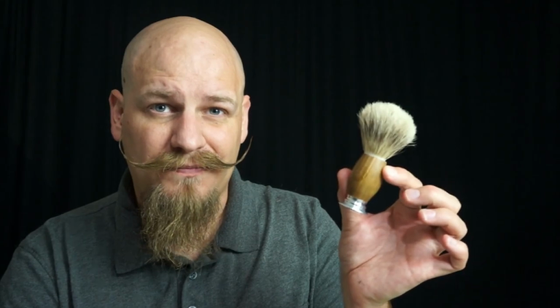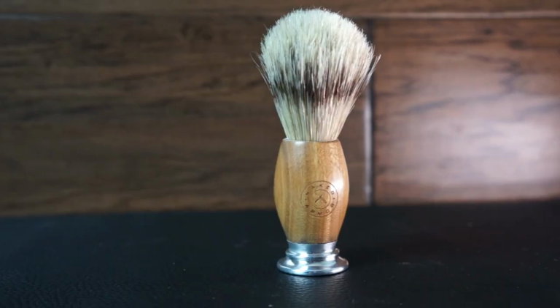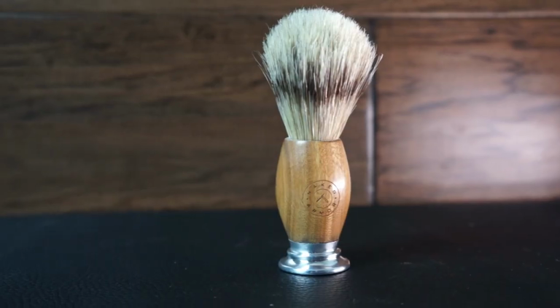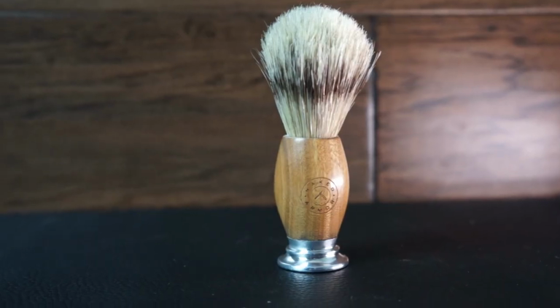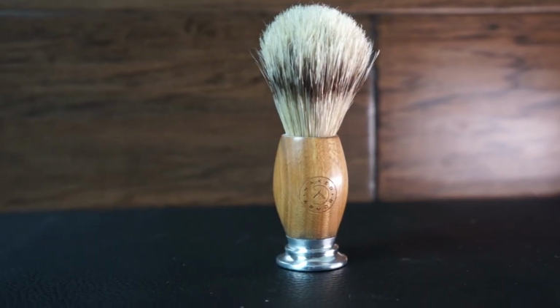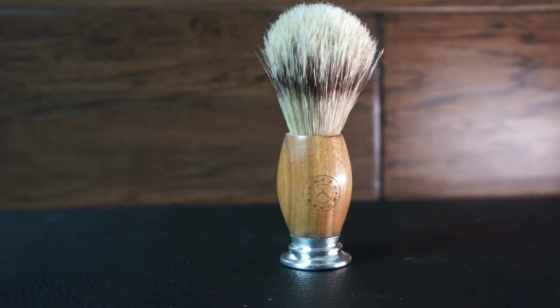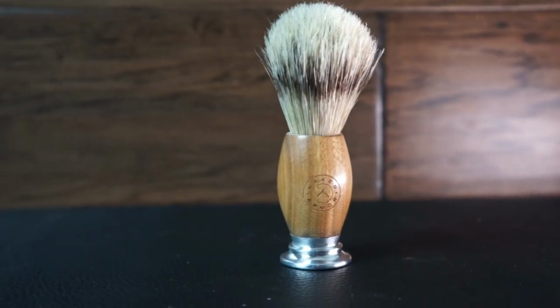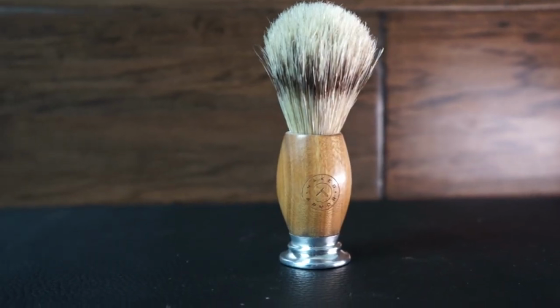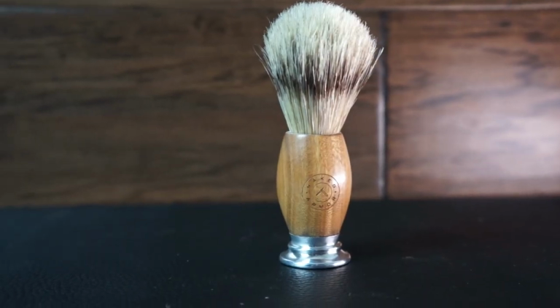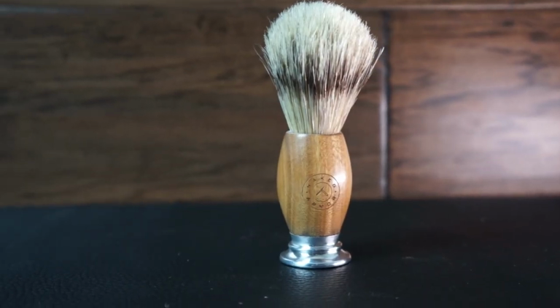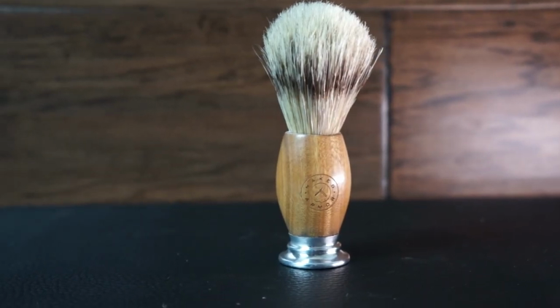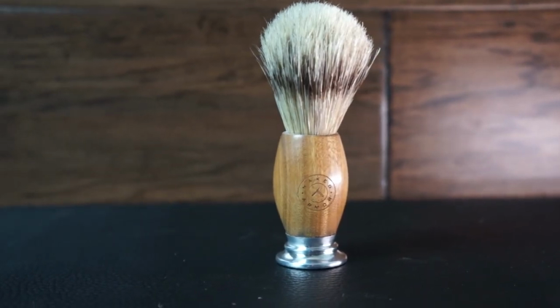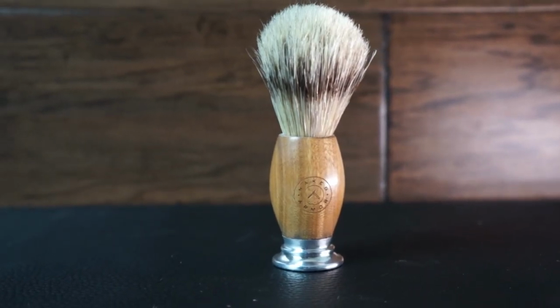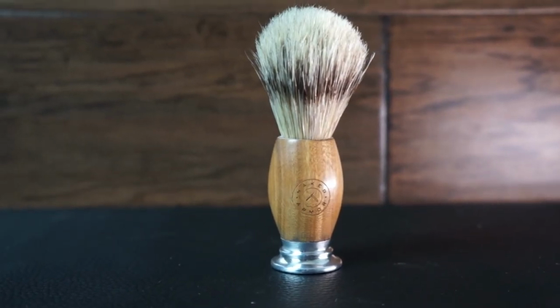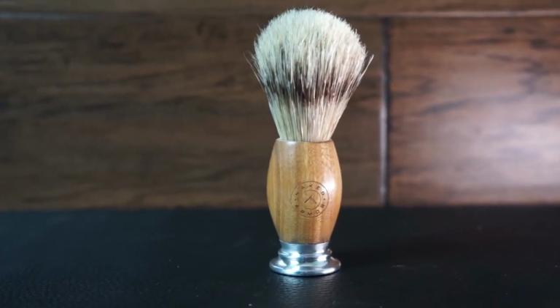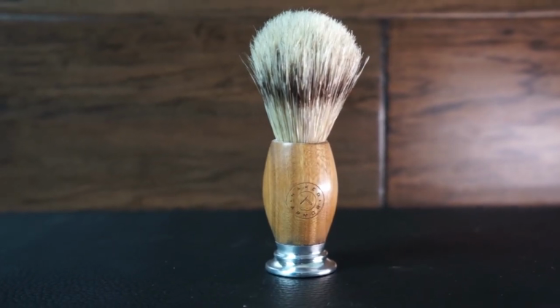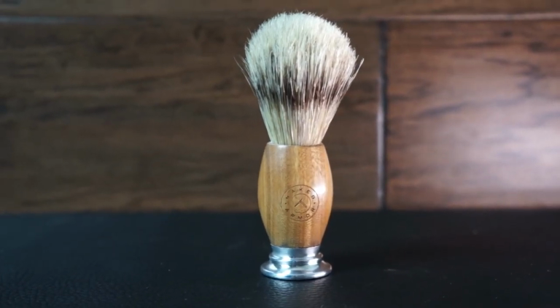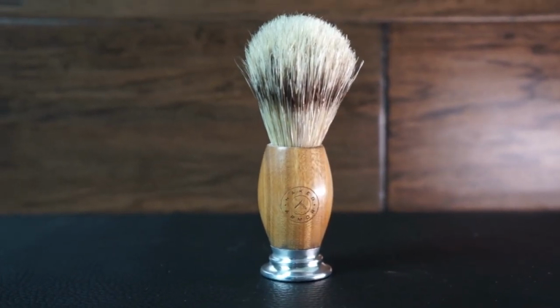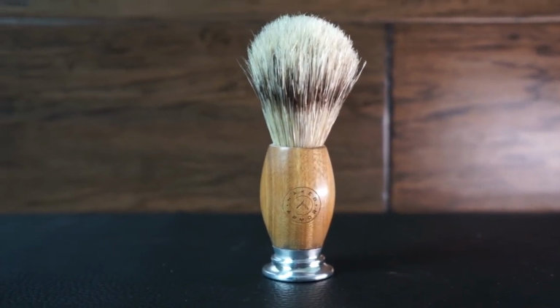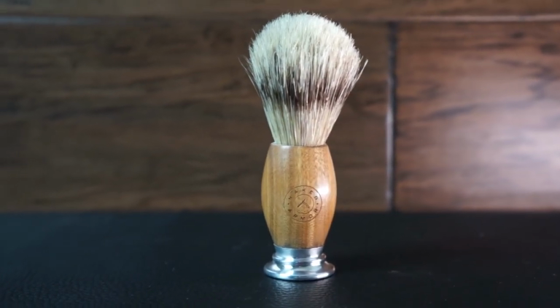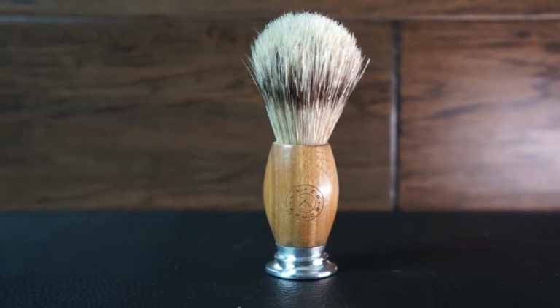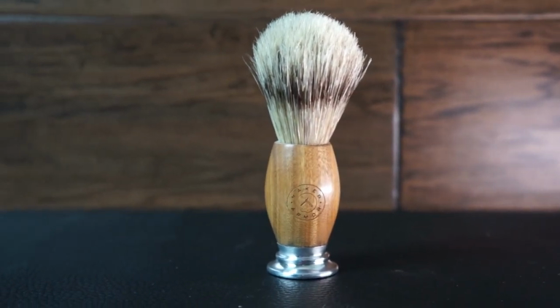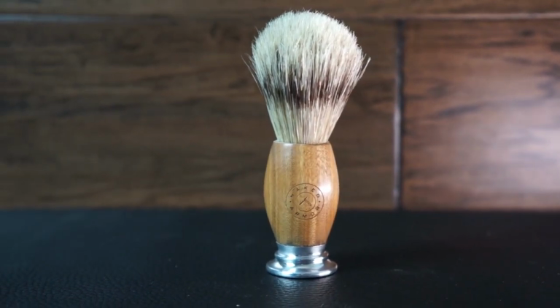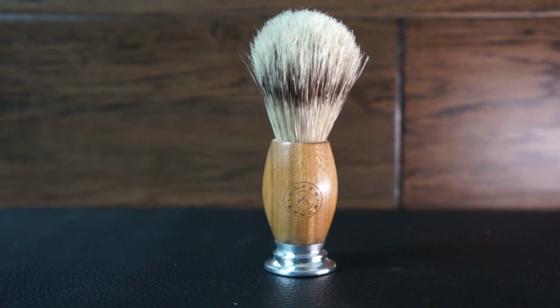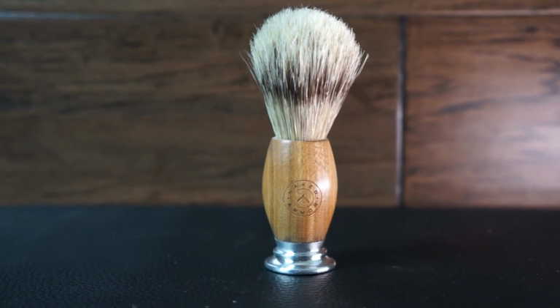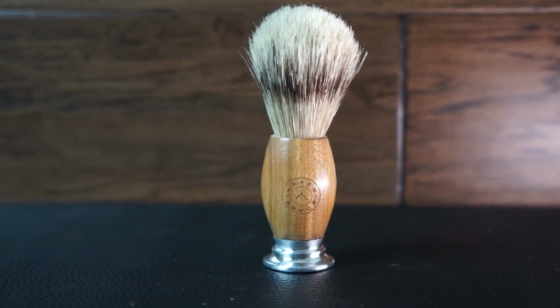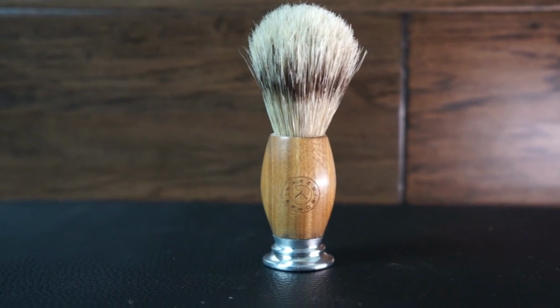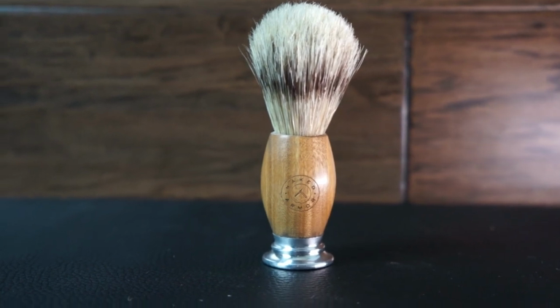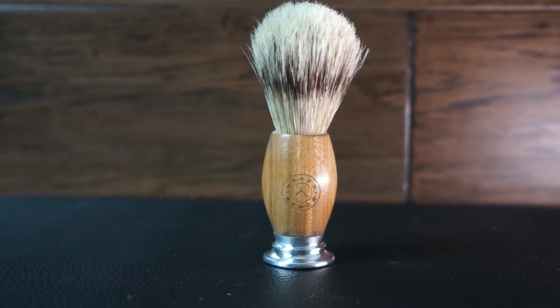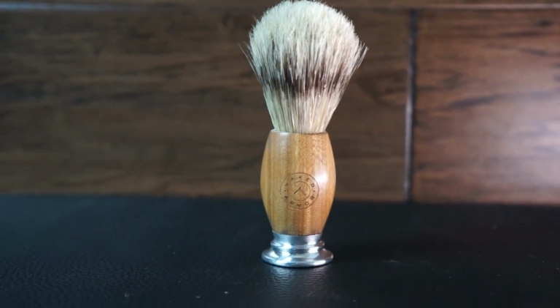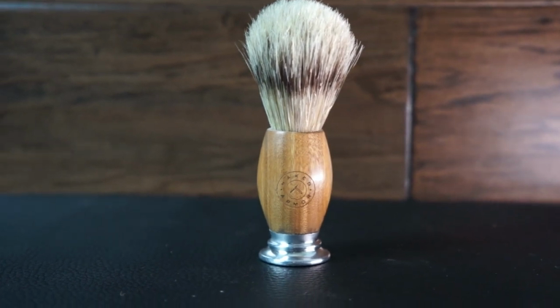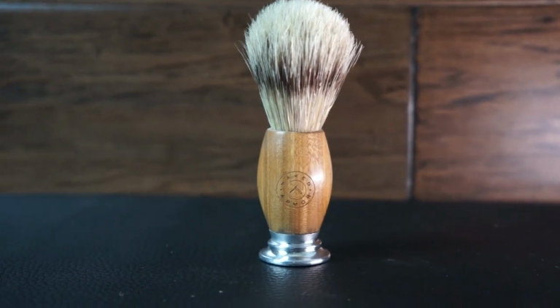The shave brush features a sandalwood handle with a chrome end cap.